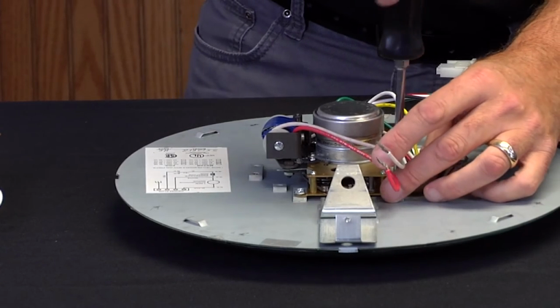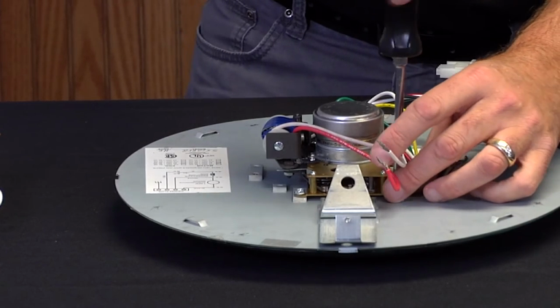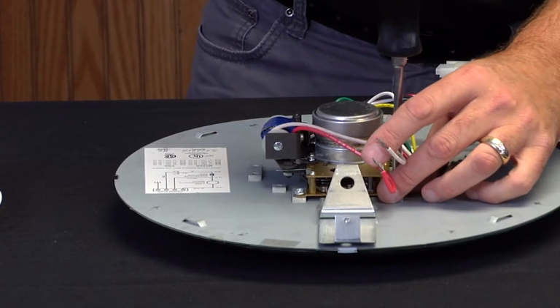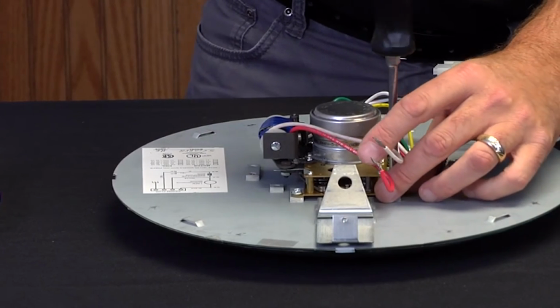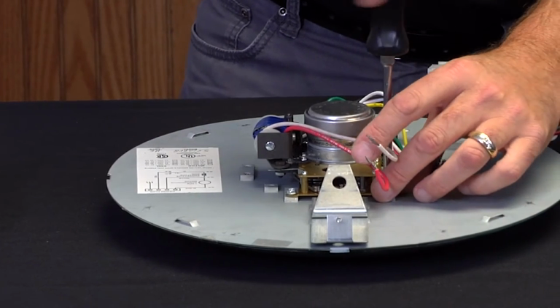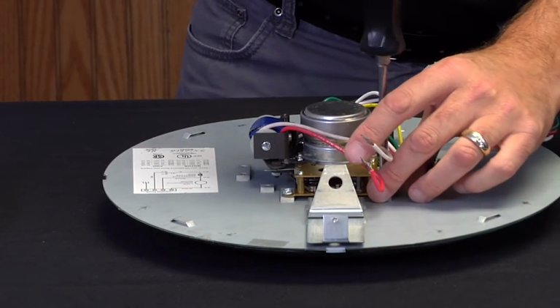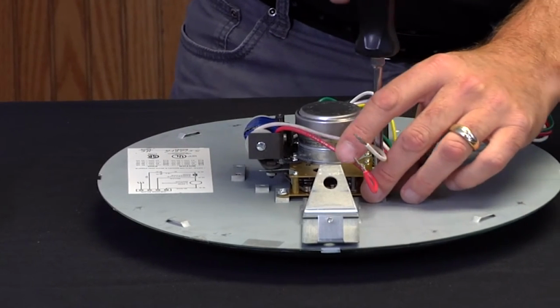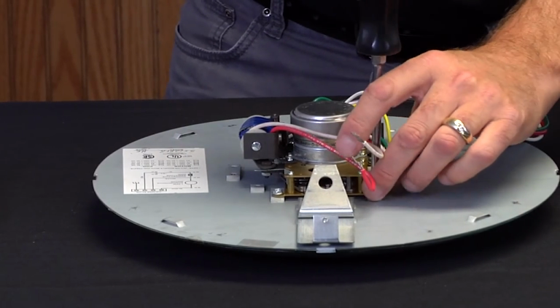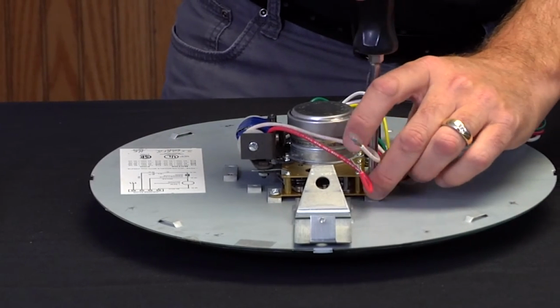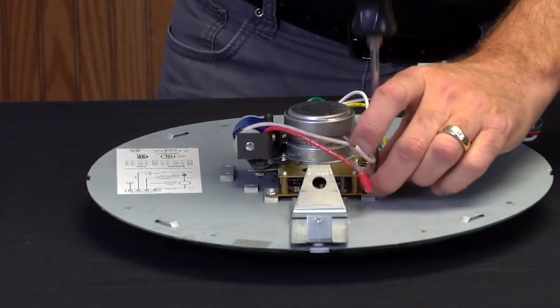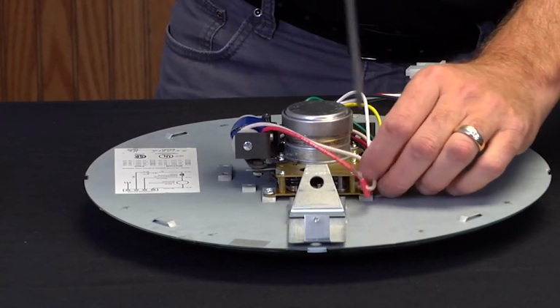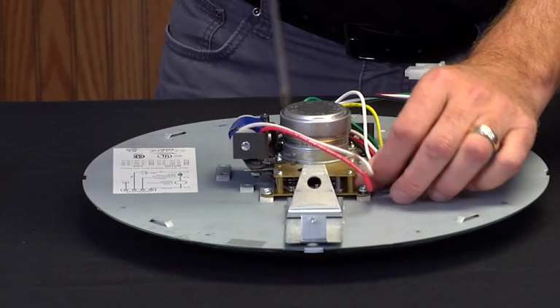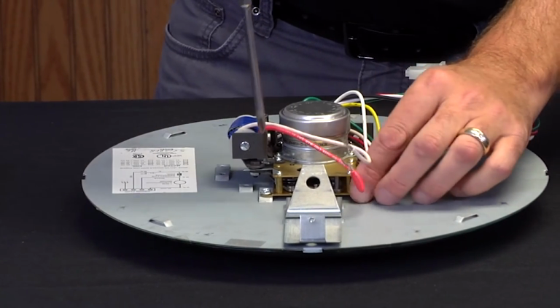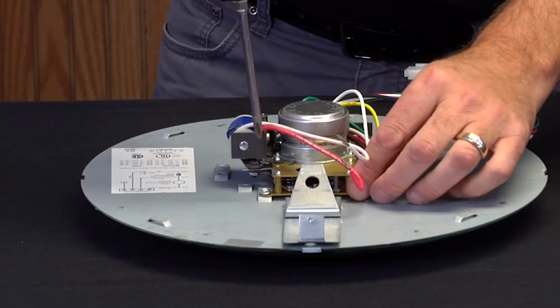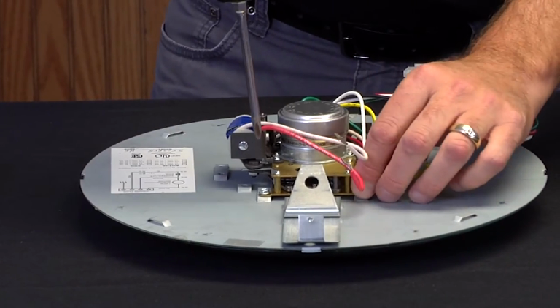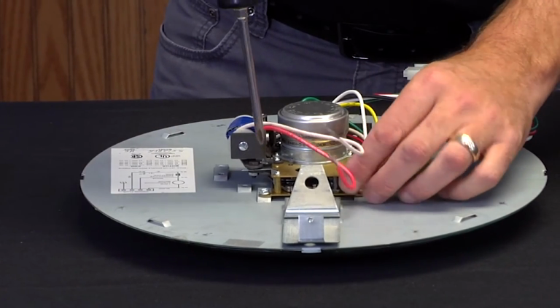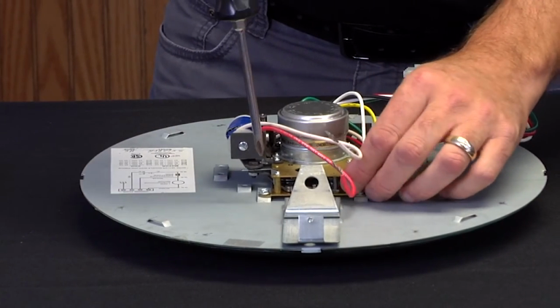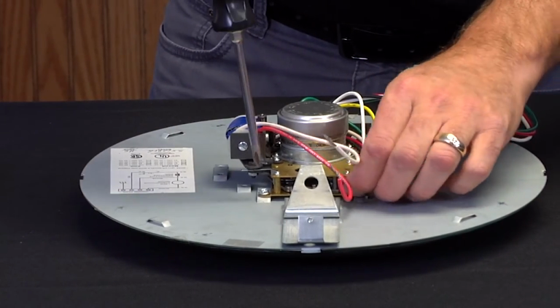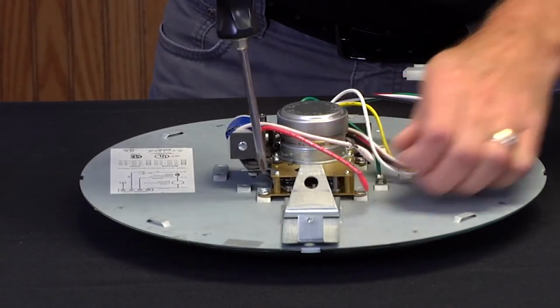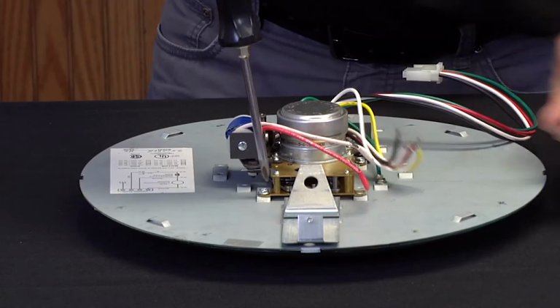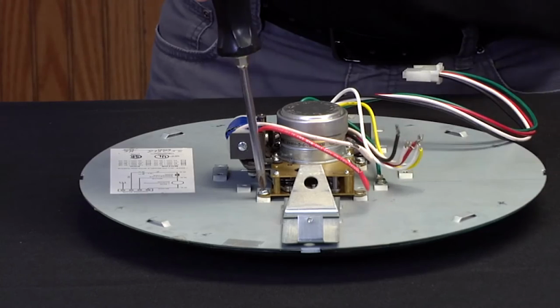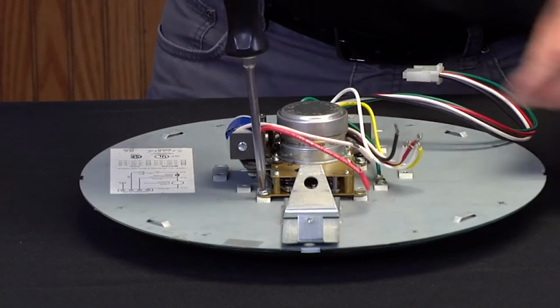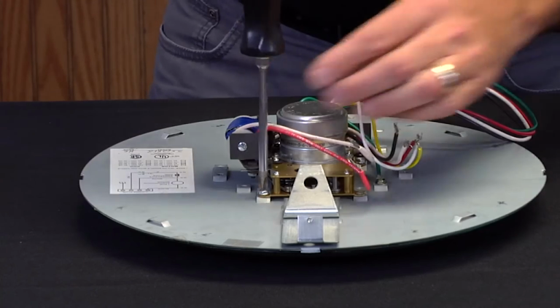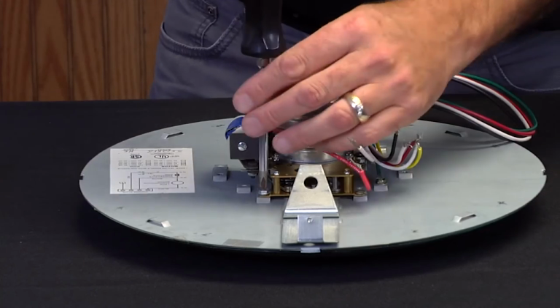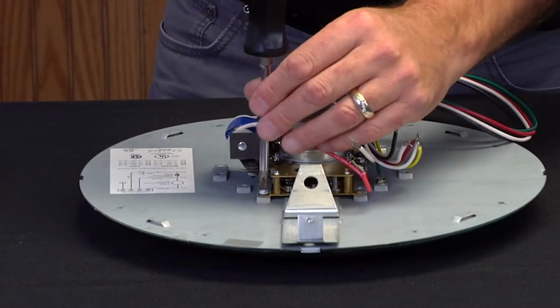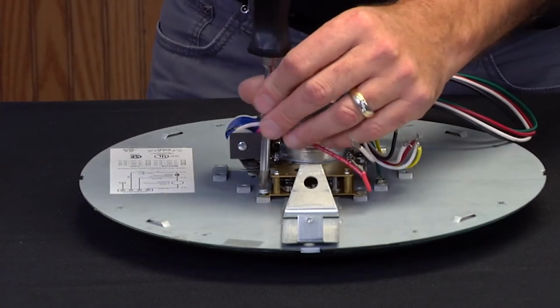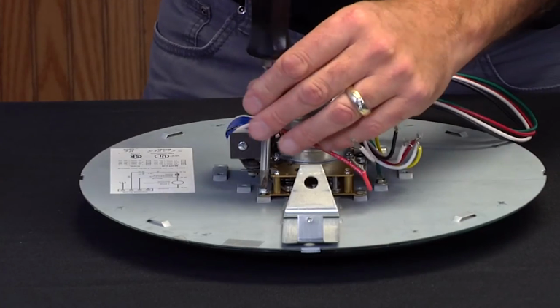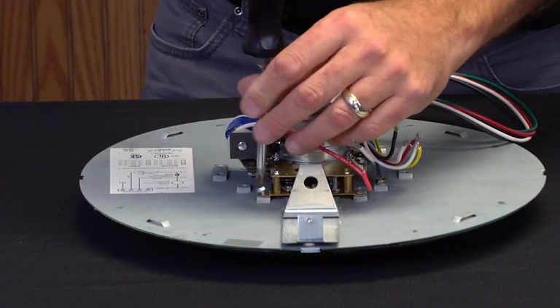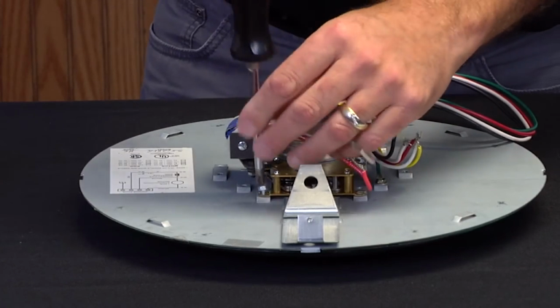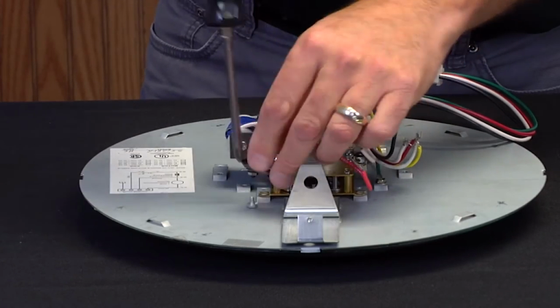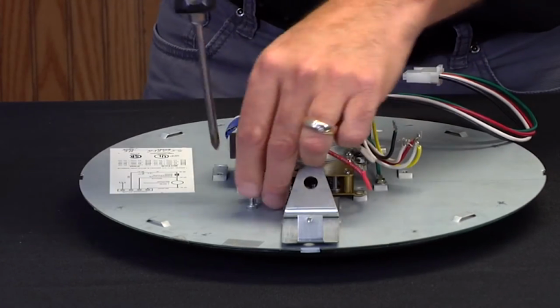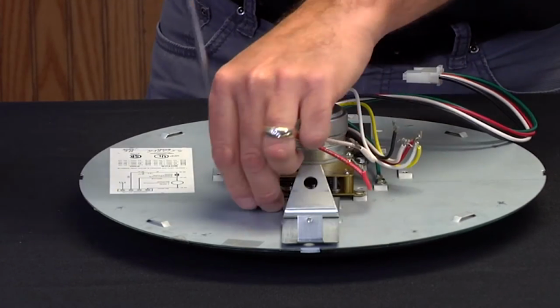I've already done the wire nuts. We'll just loosen up the screws and remove the mechanism.